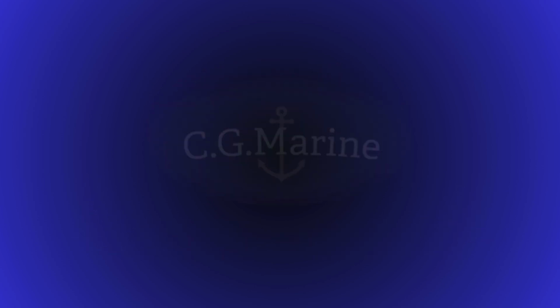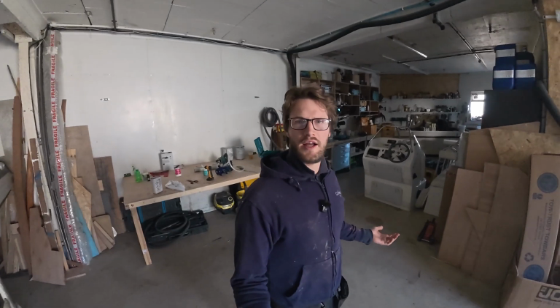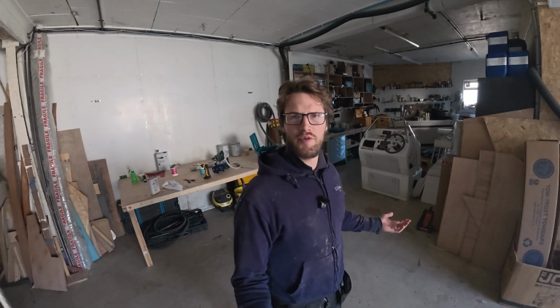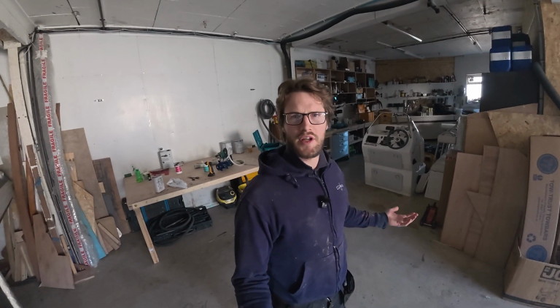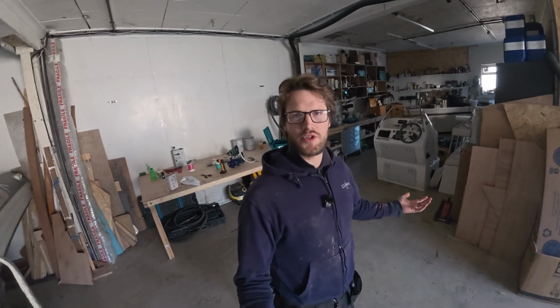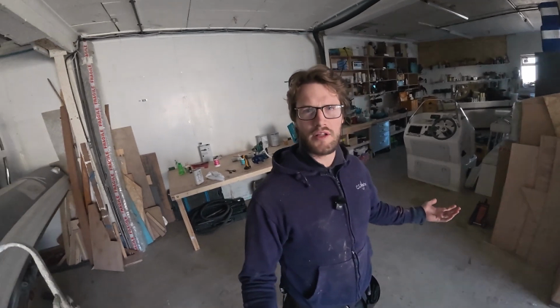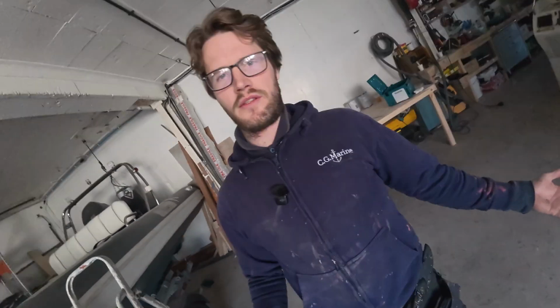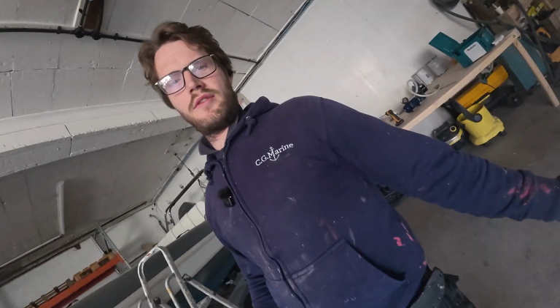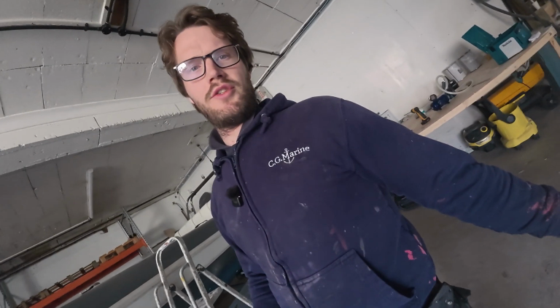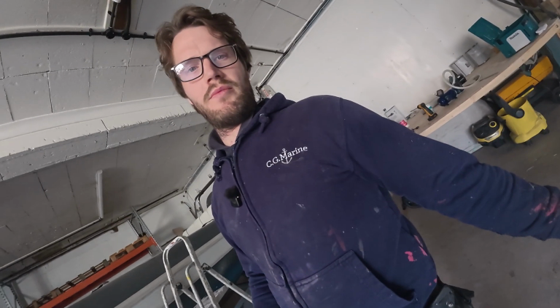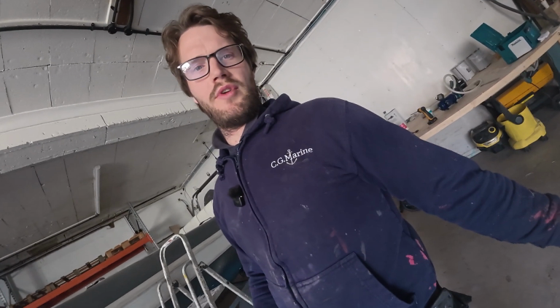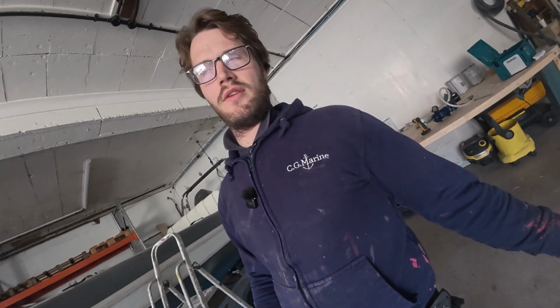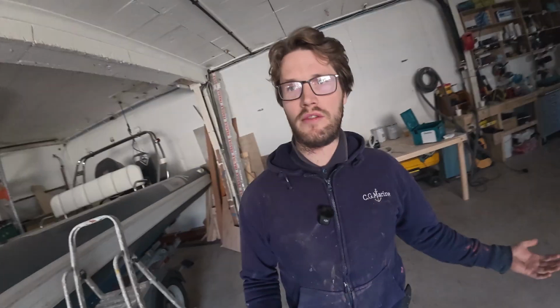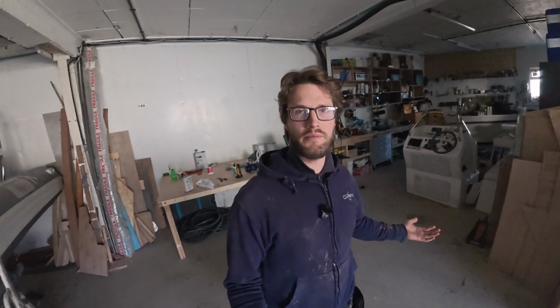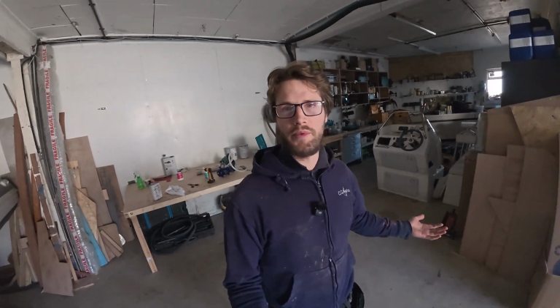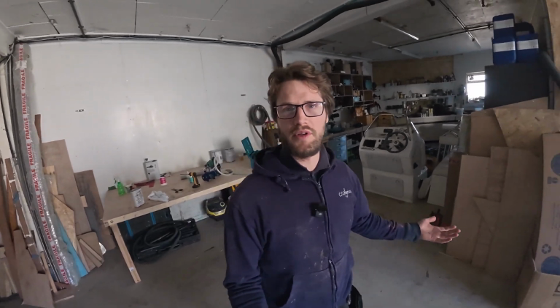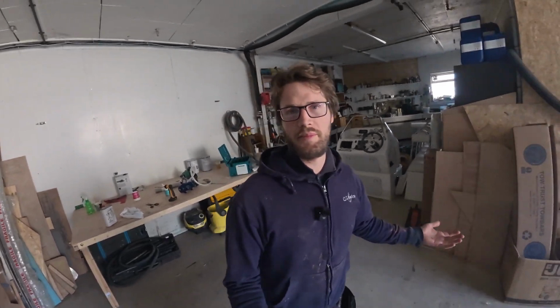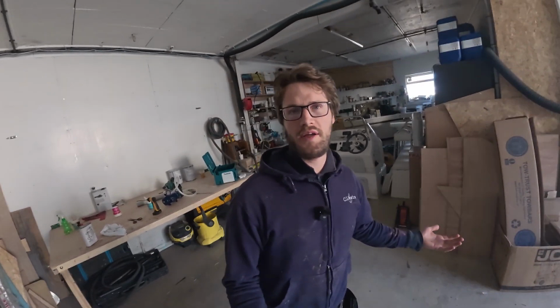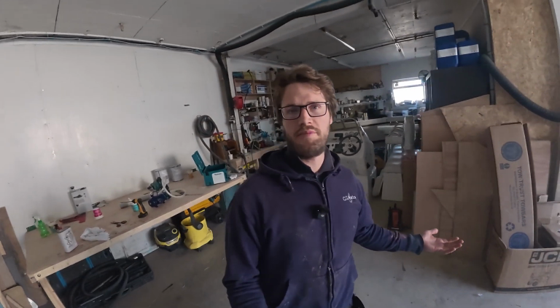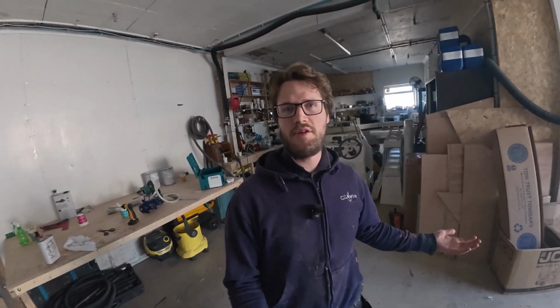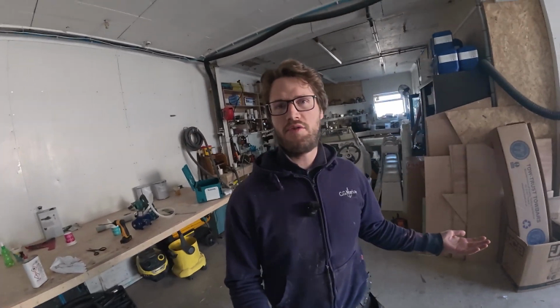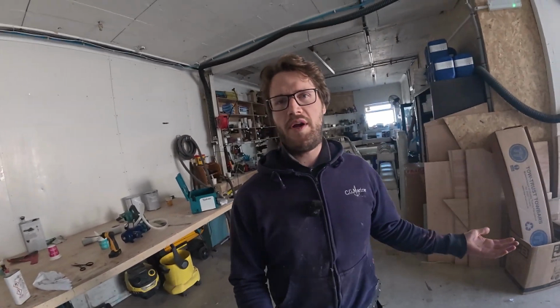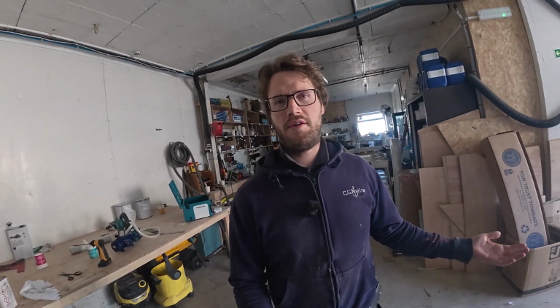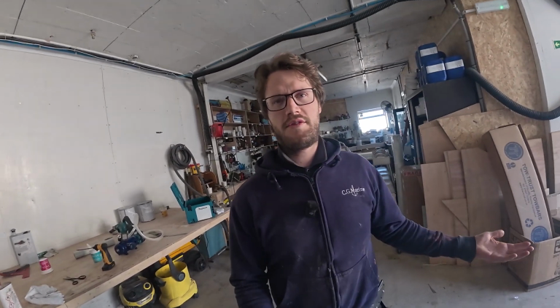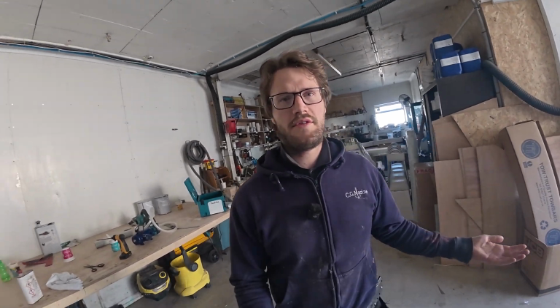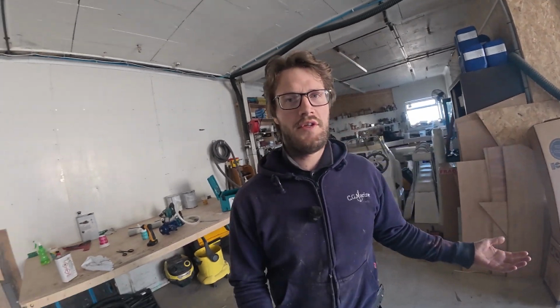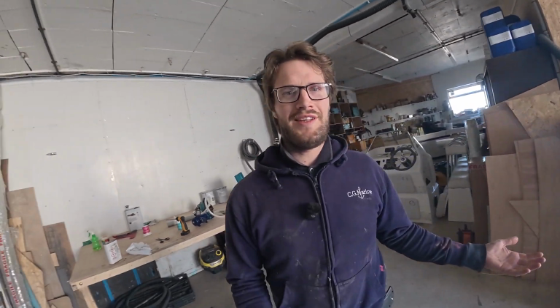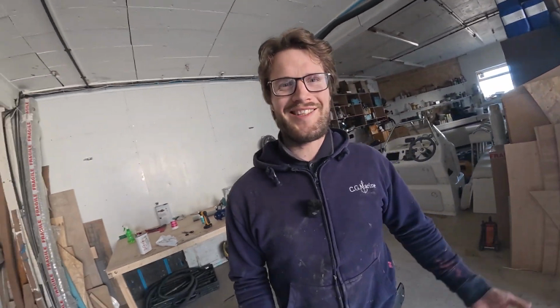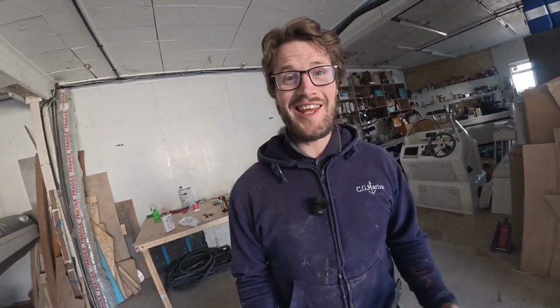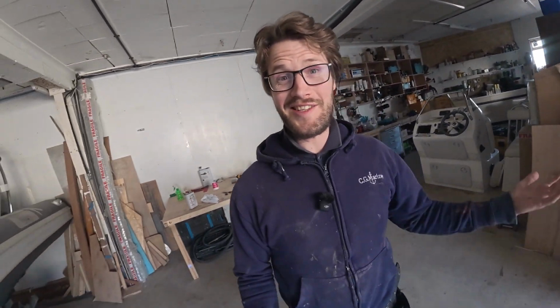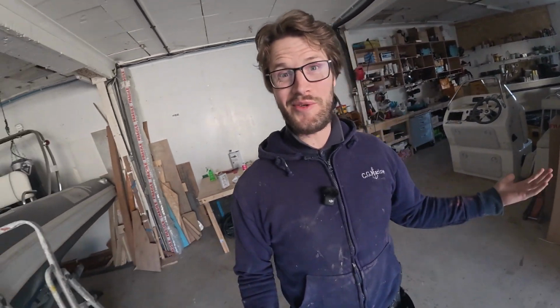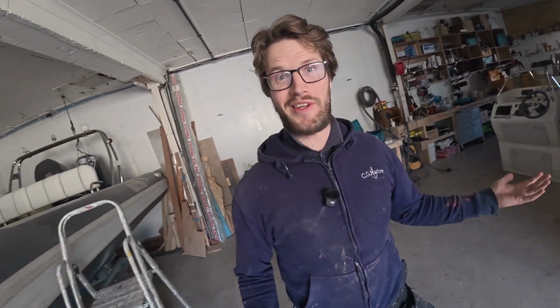Hi everyone, I'm Charles, CG Marine, a boat building repair company in North Wales. Let's get into it.